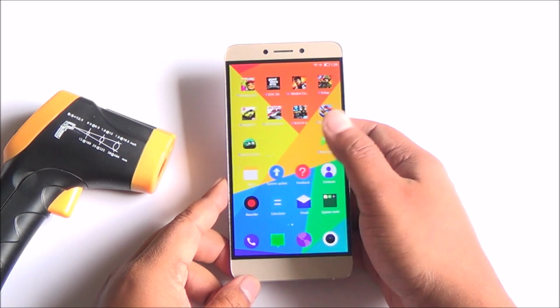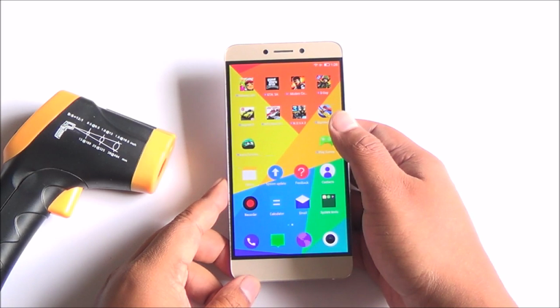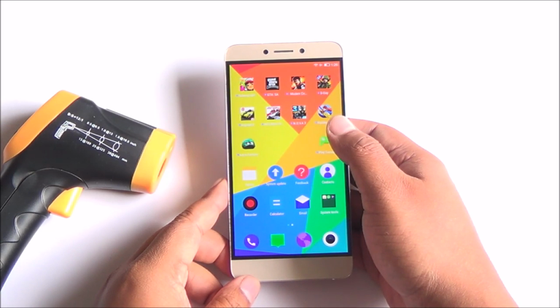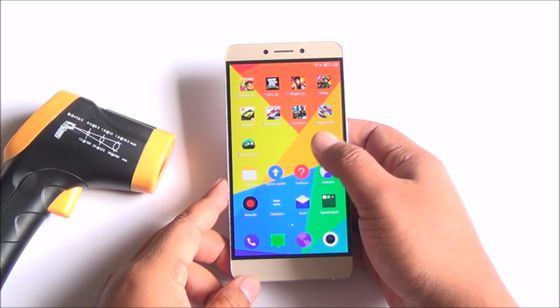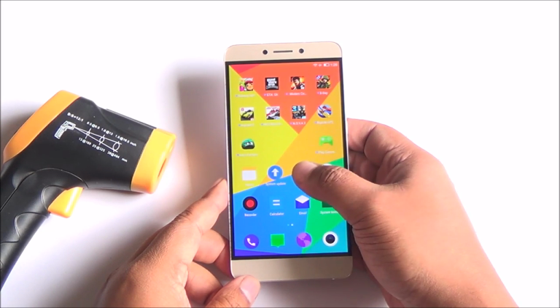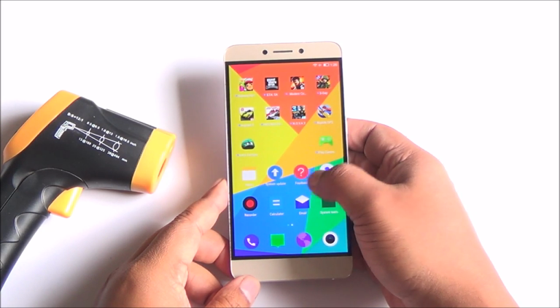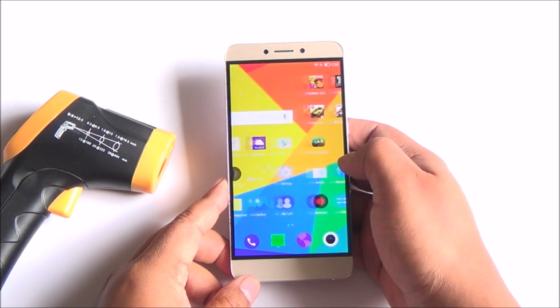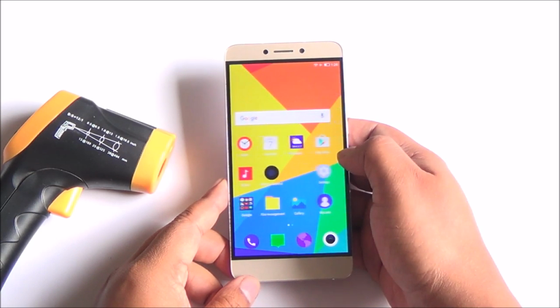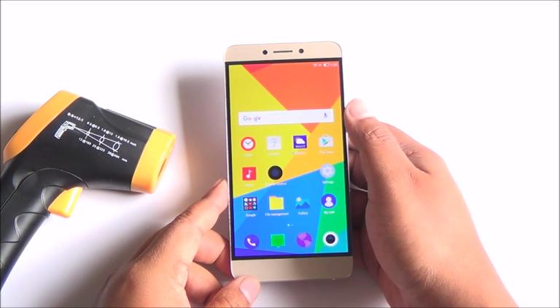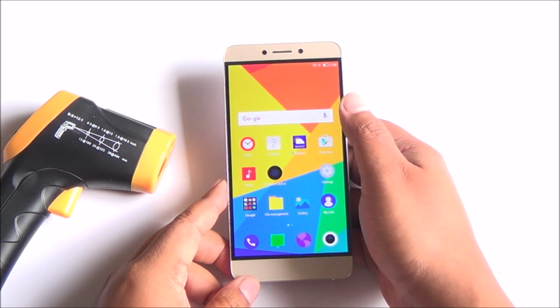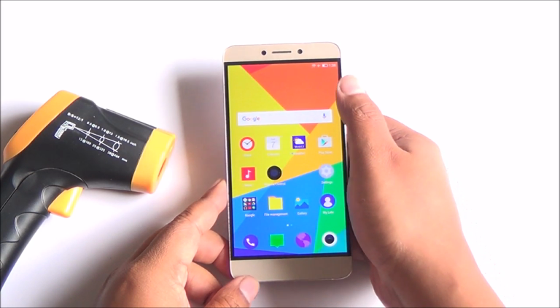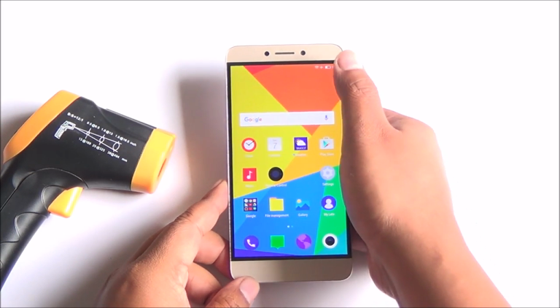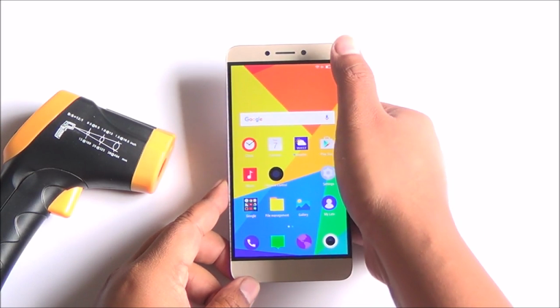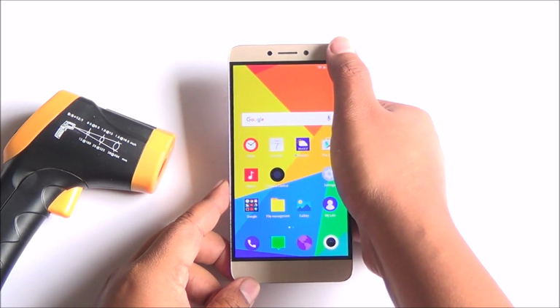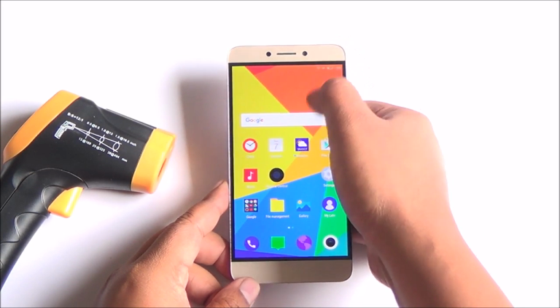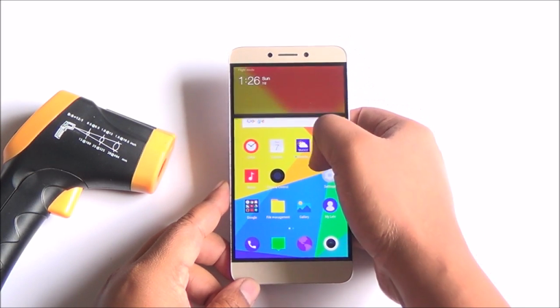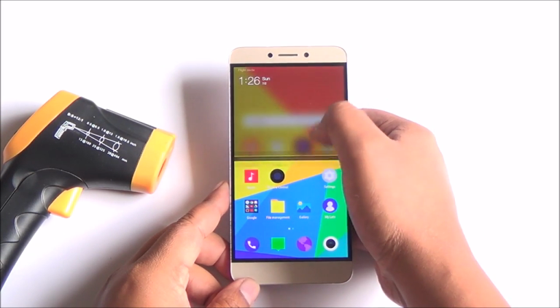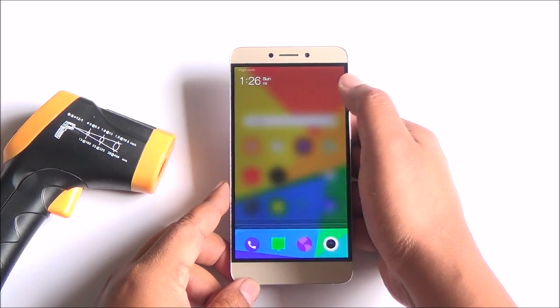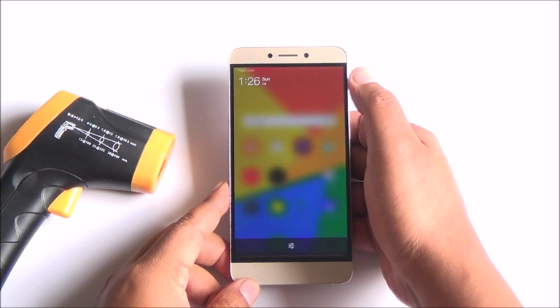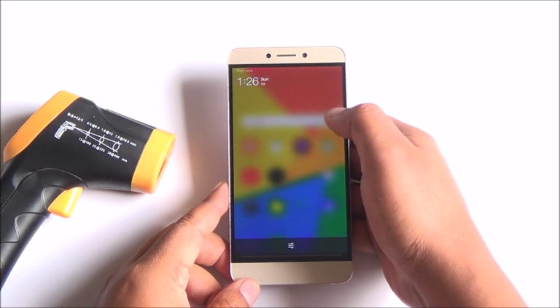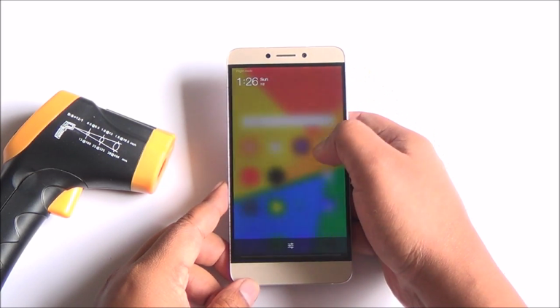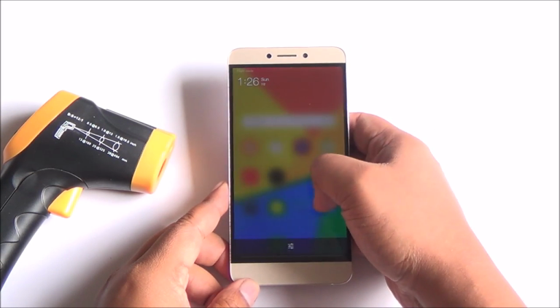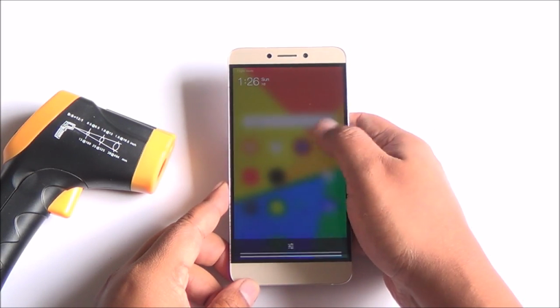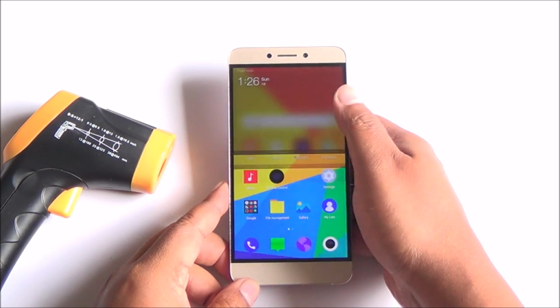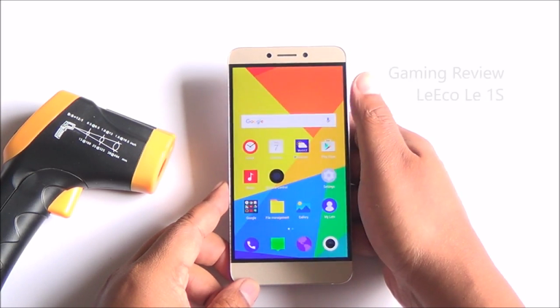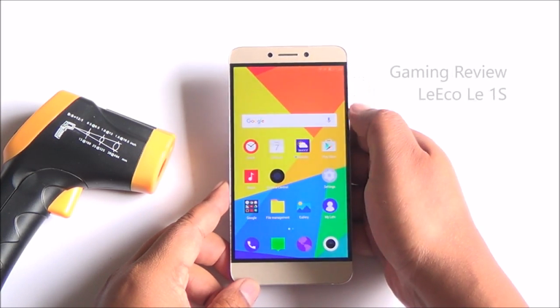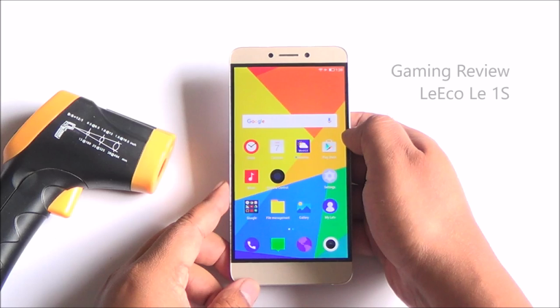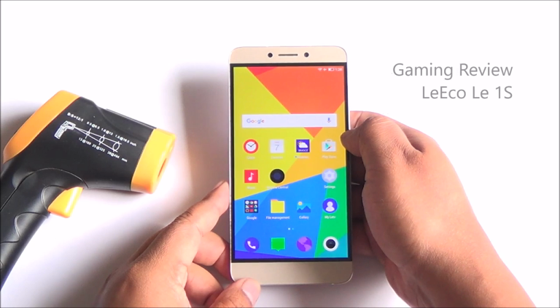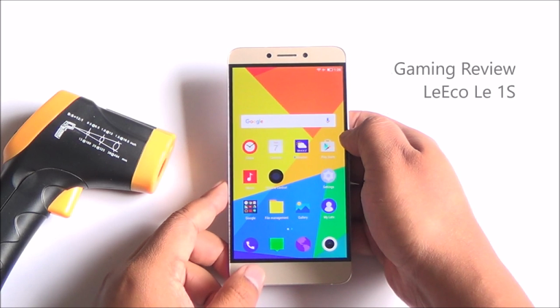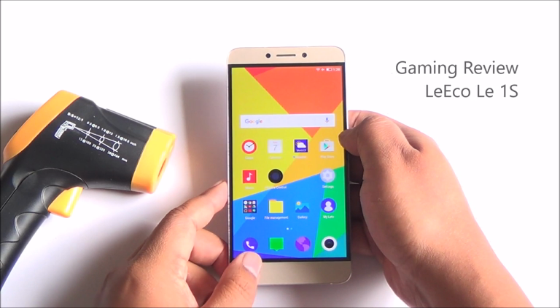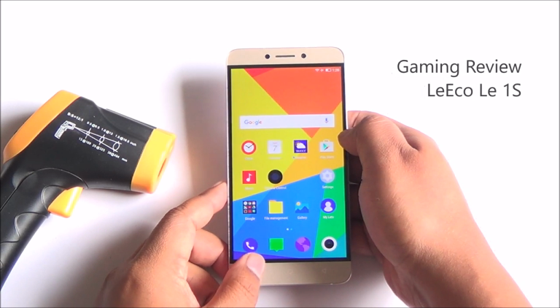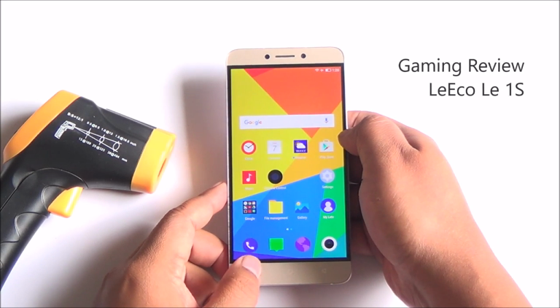Hi everyone, it's Abhinav from PhoneBunch and today we are going to play some games on the LeEco Le 1S.